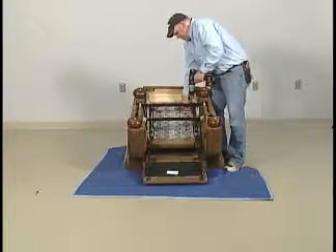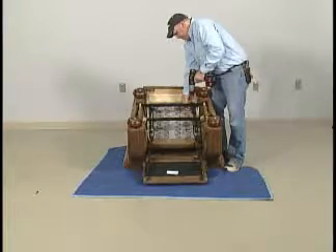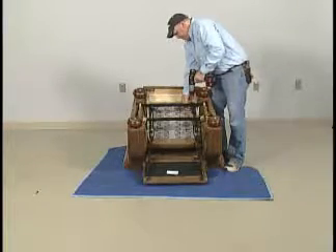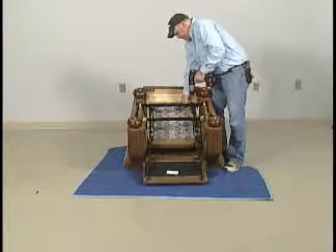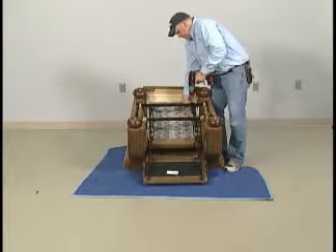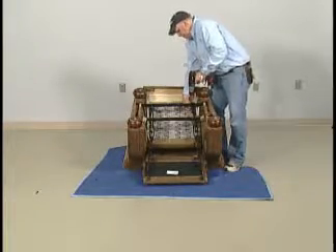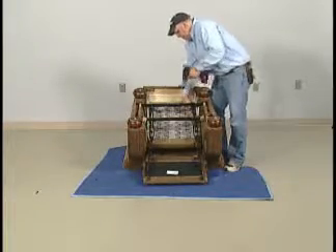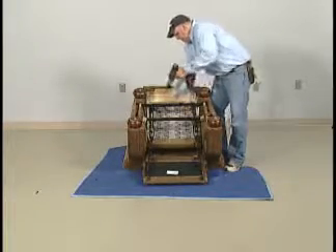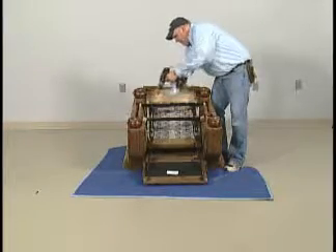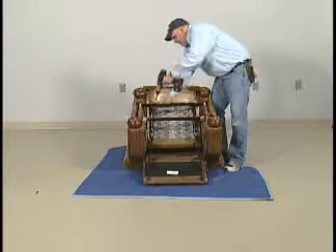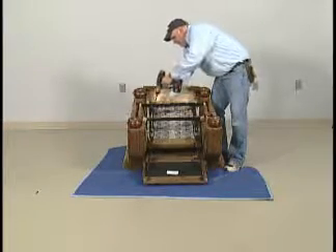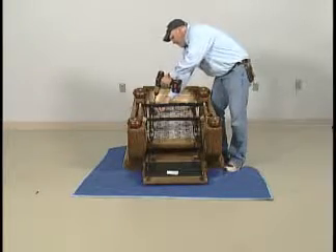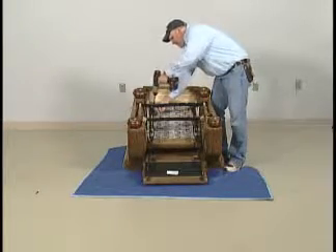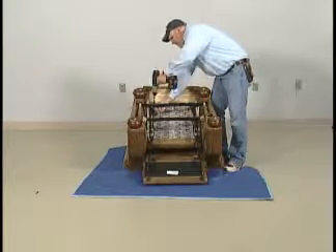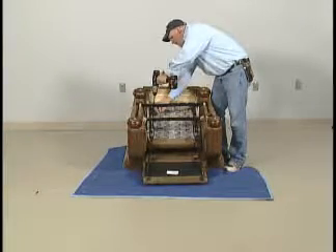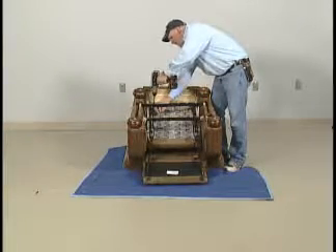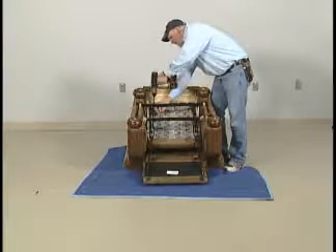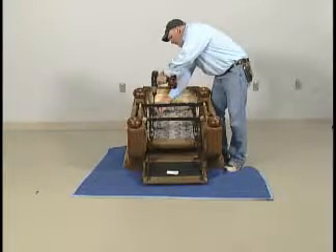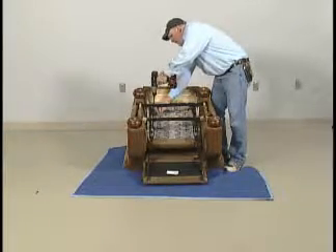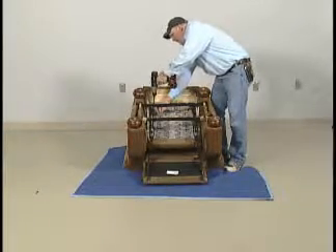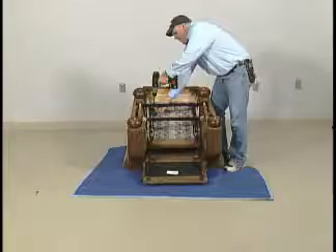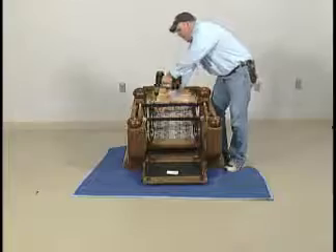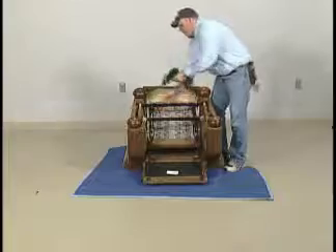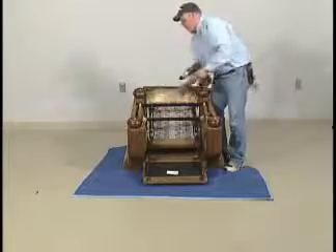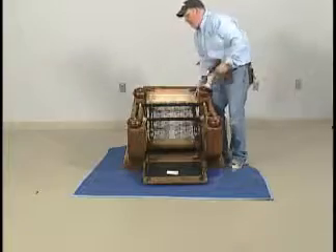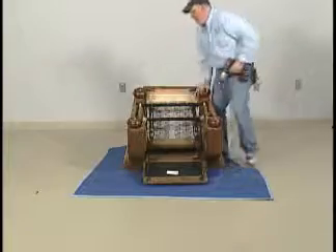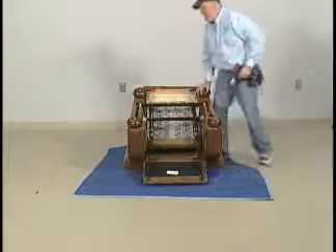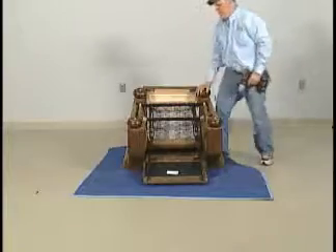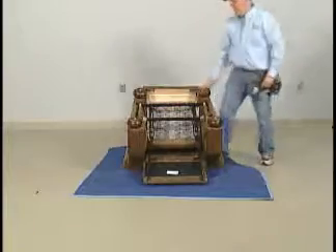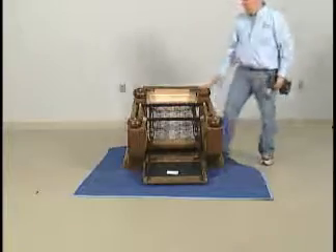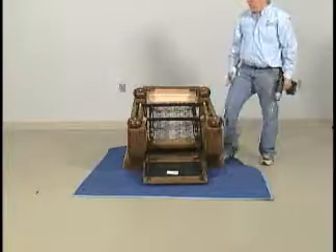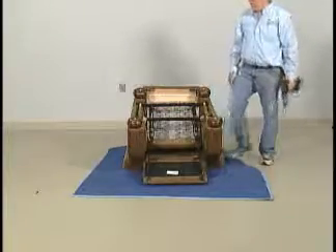Tighten all four bolts, ensuring the front edge of mechanism is flush with the front edge of the metal frame bars.